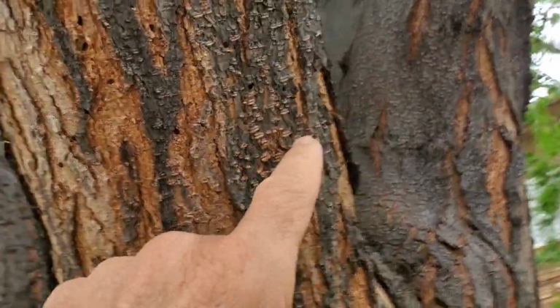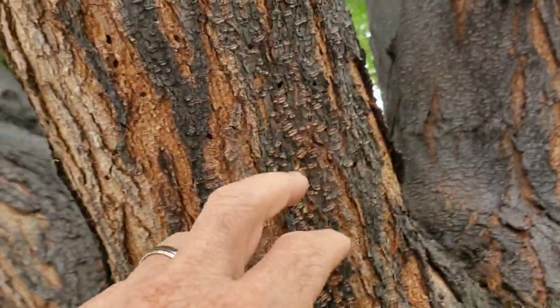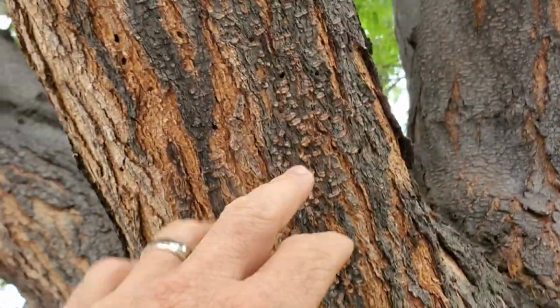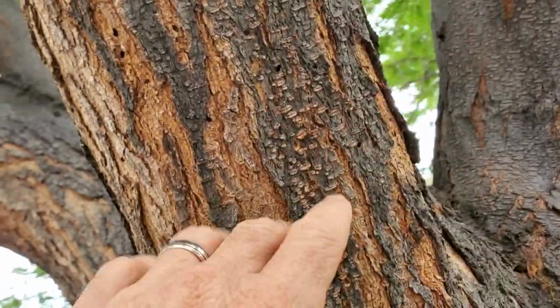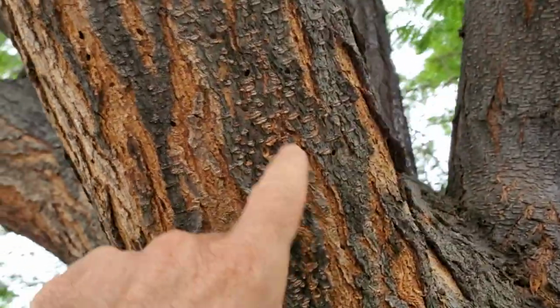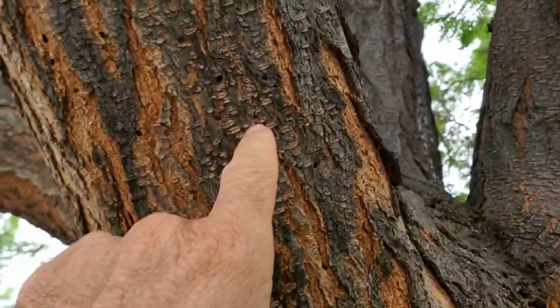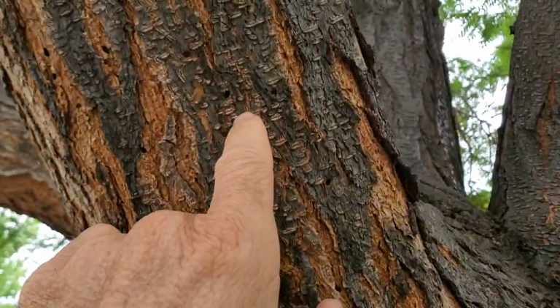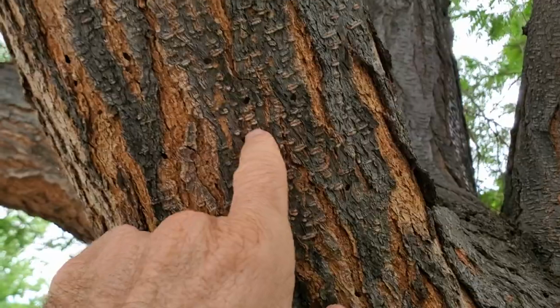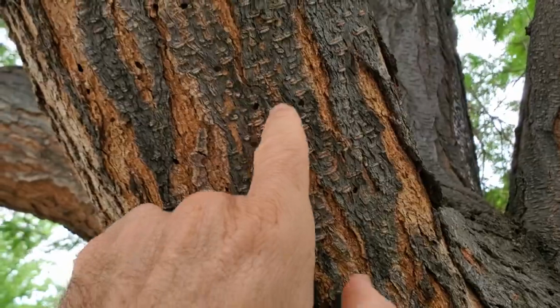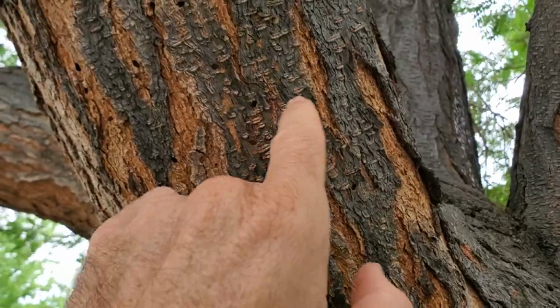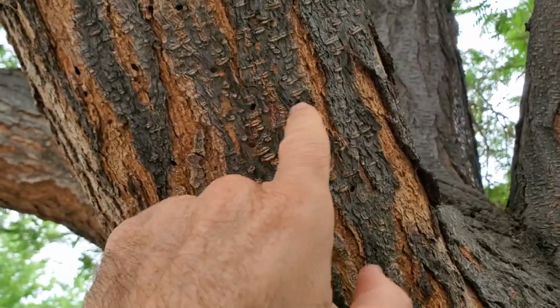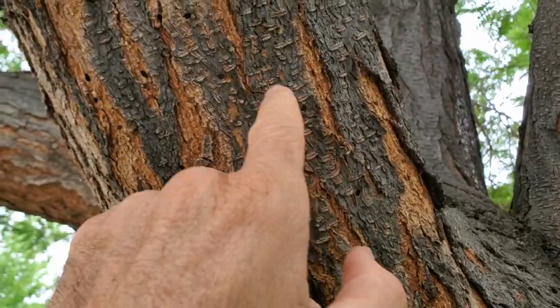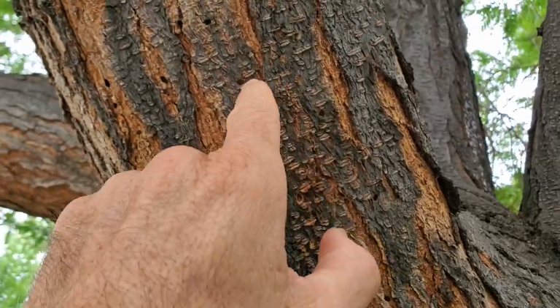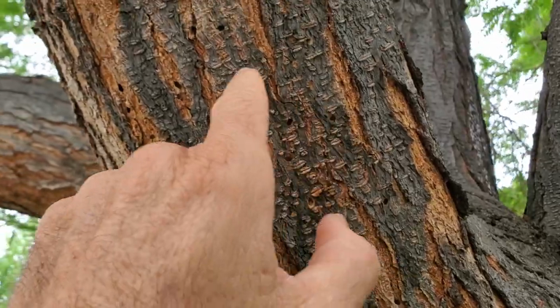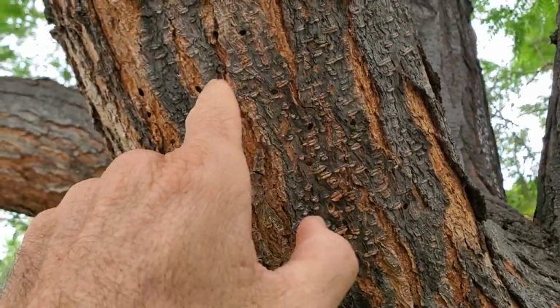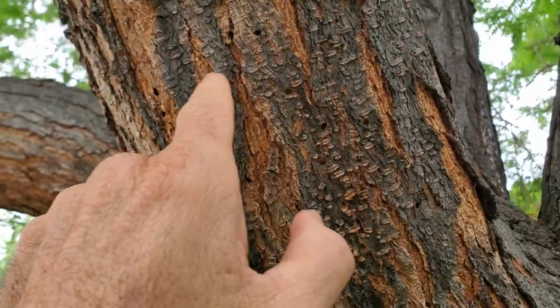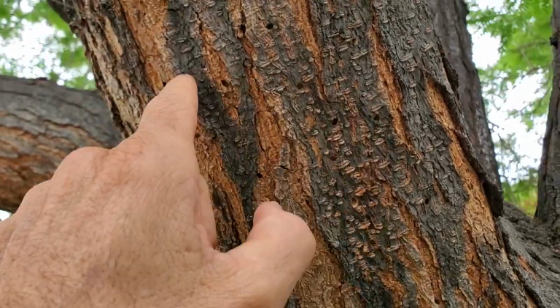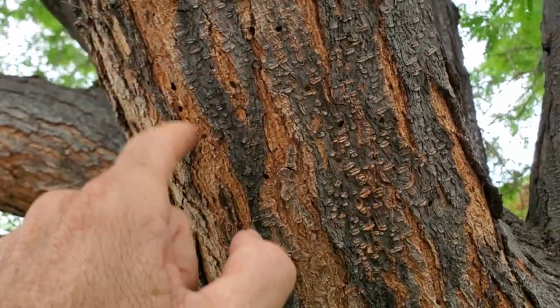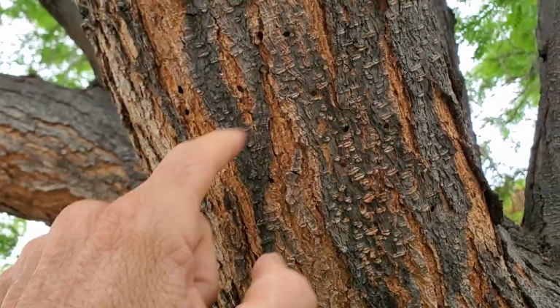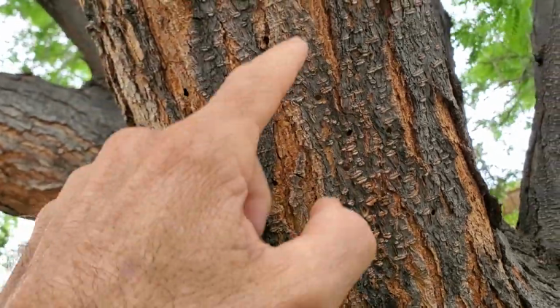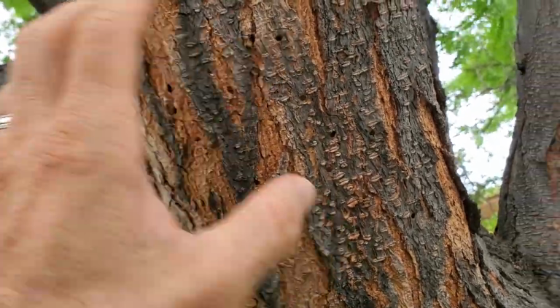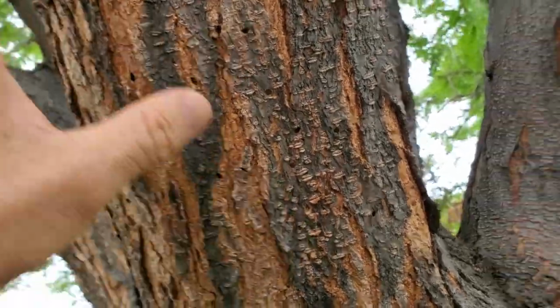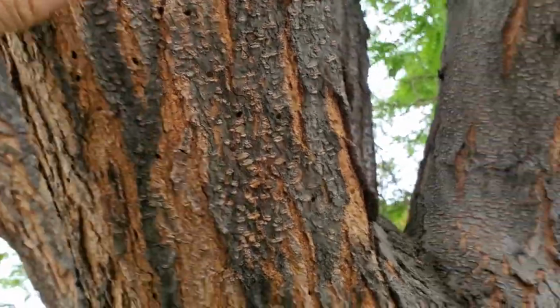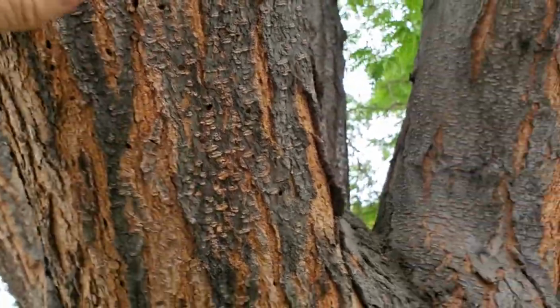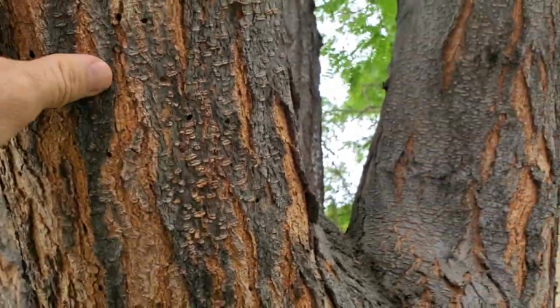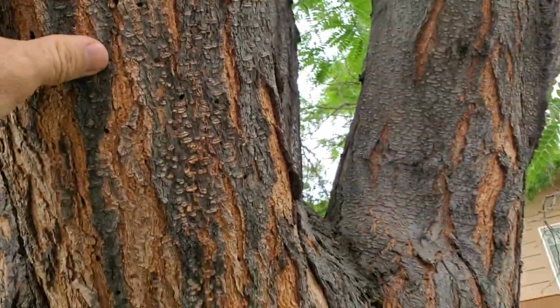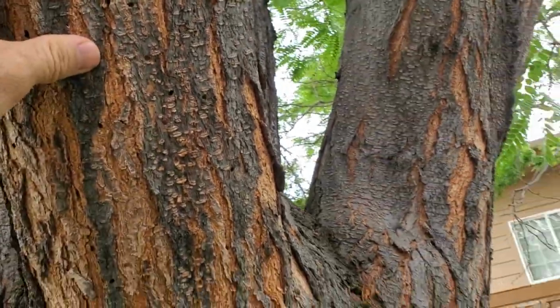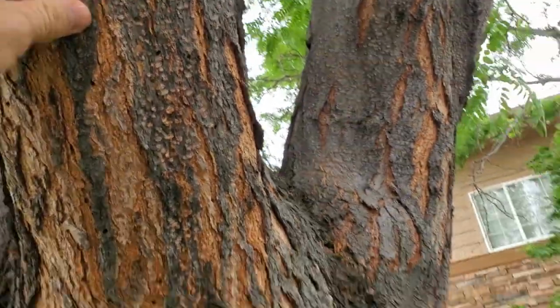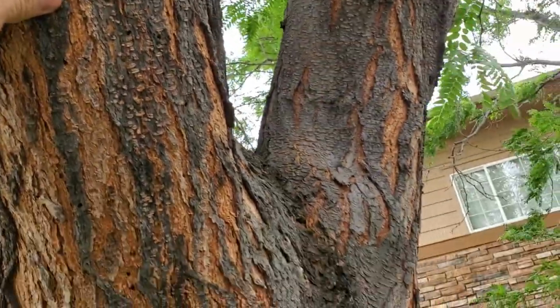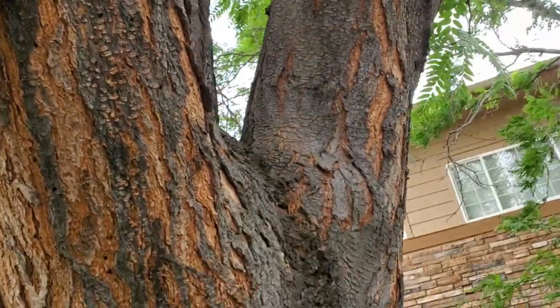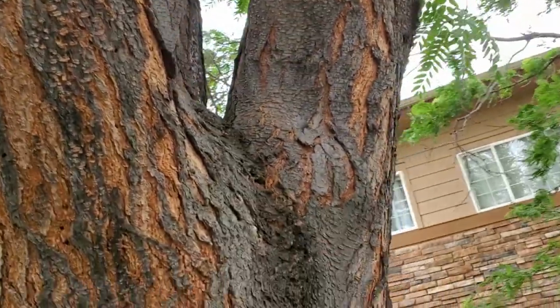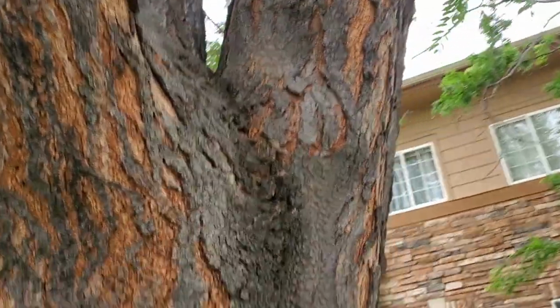Holy cow — I'm counting at least 25 exit holes on this section, and there's a lot more over here.